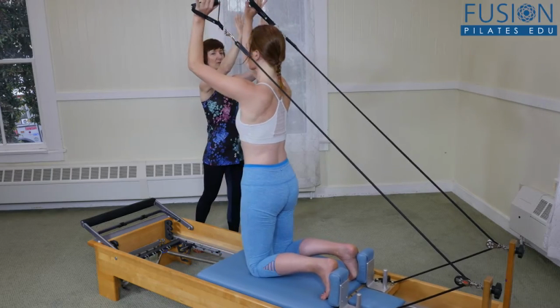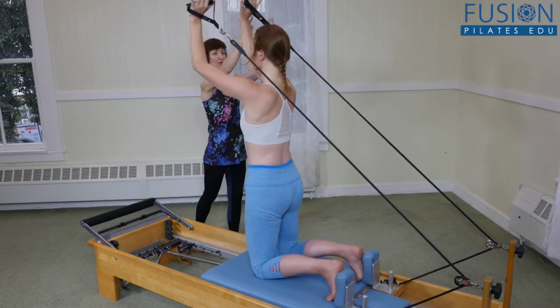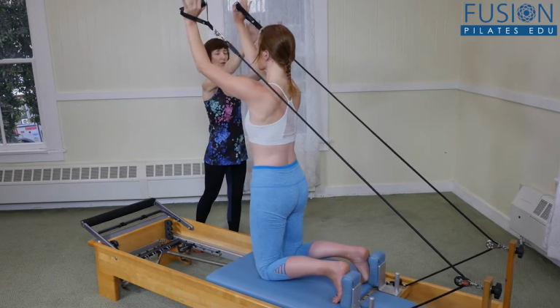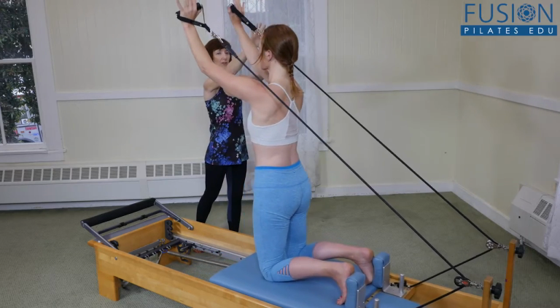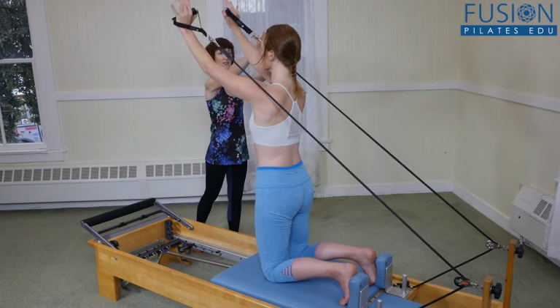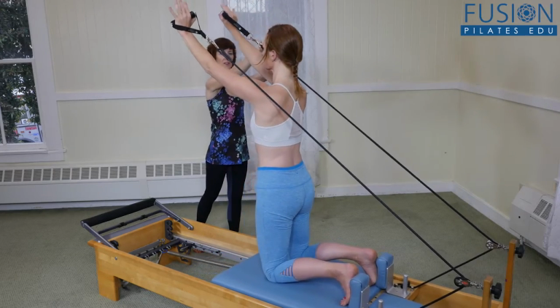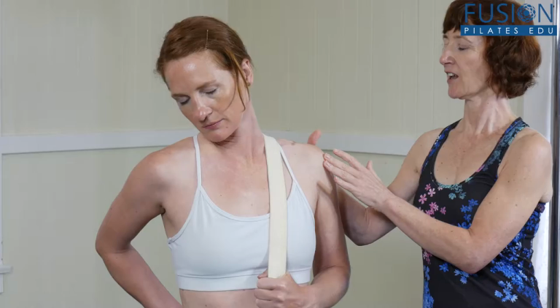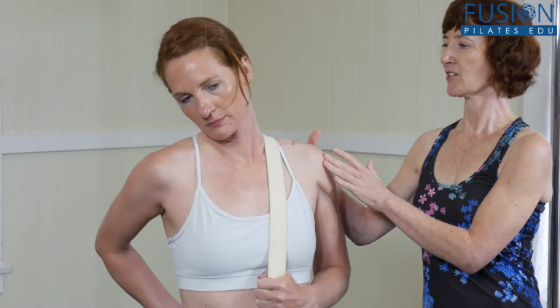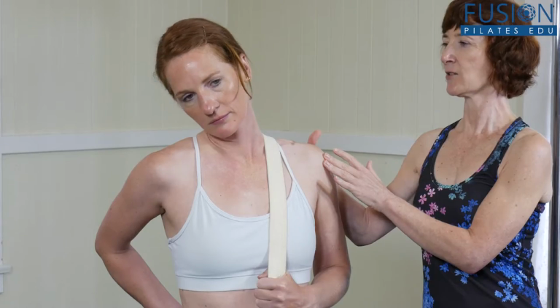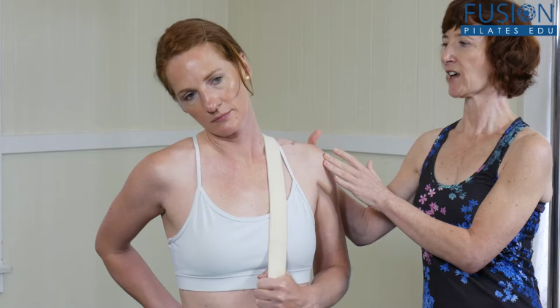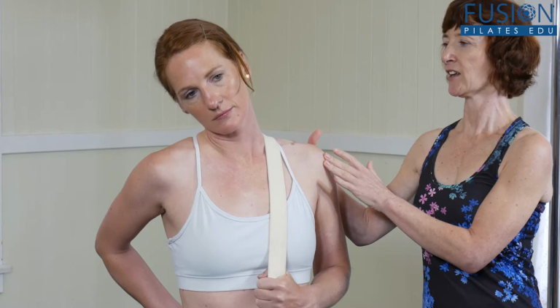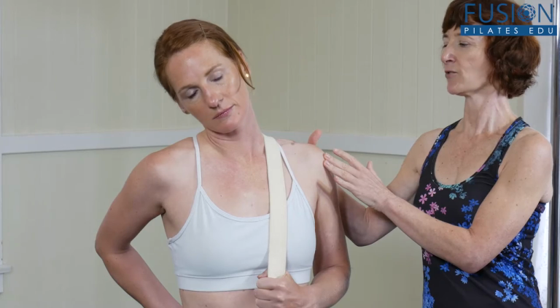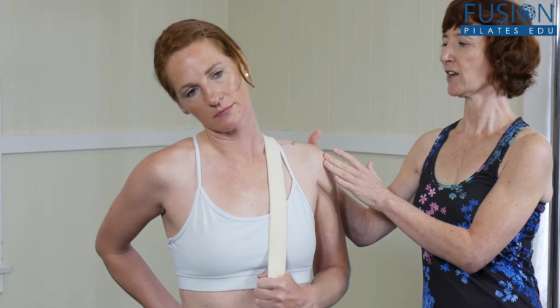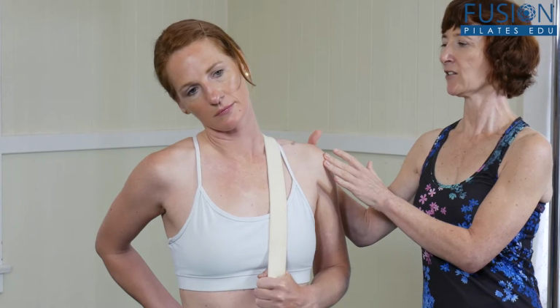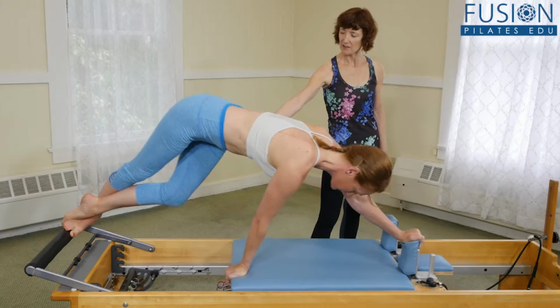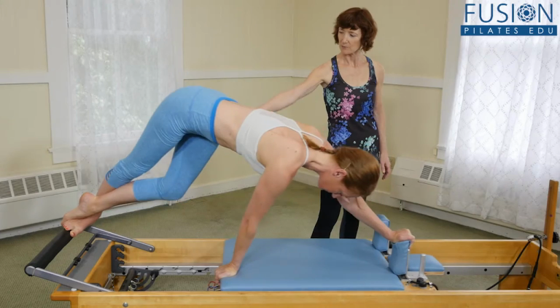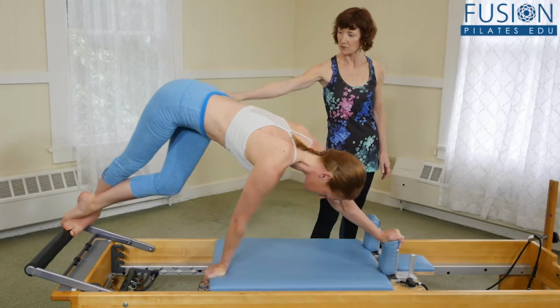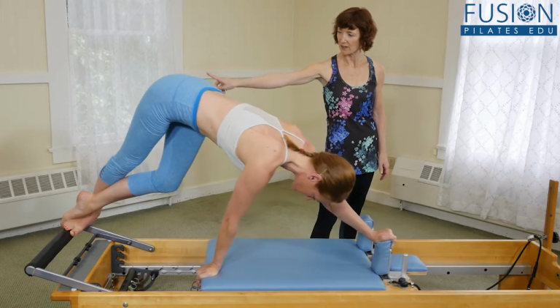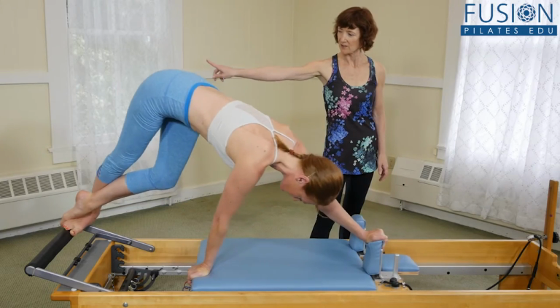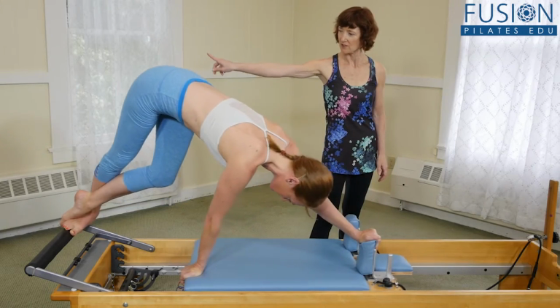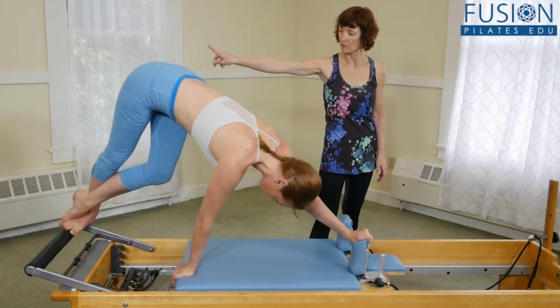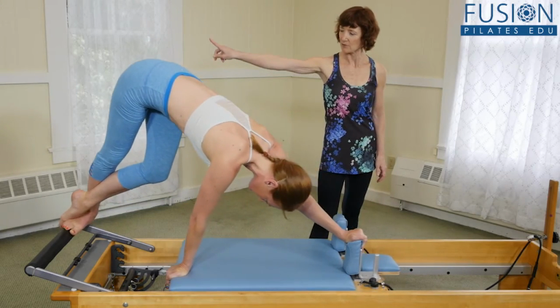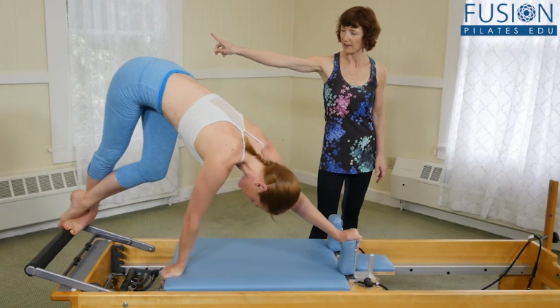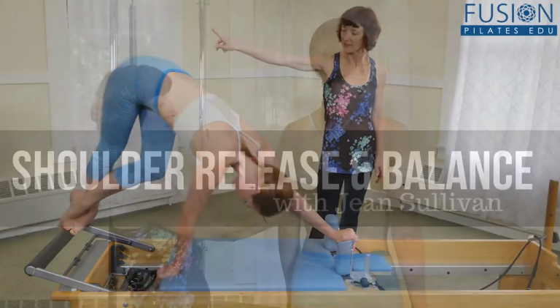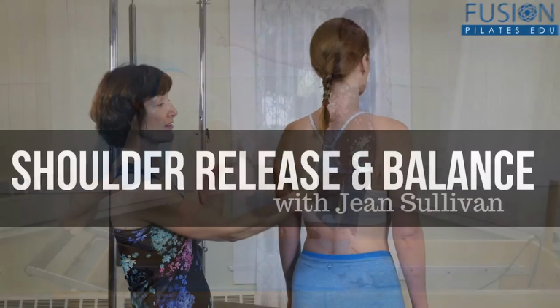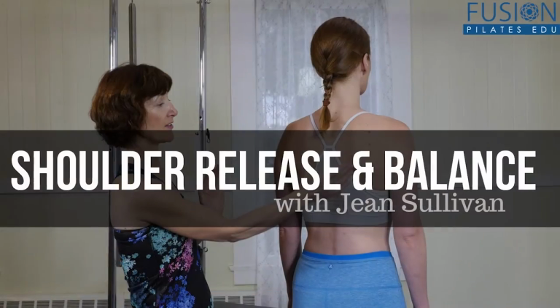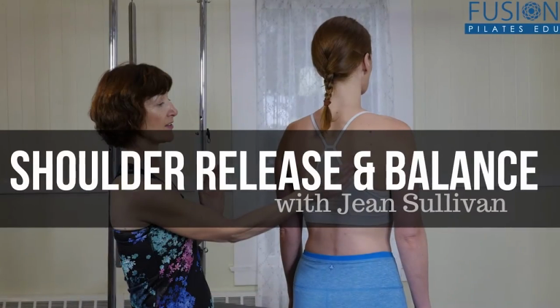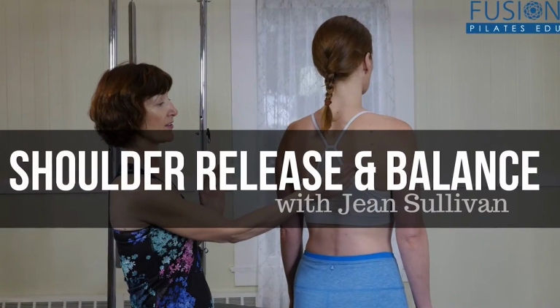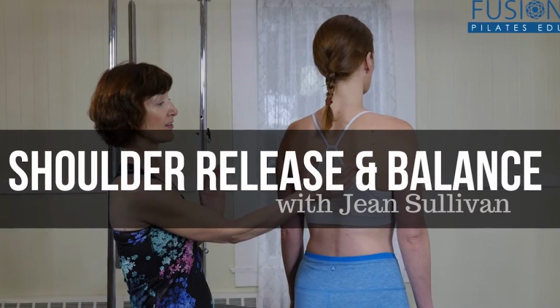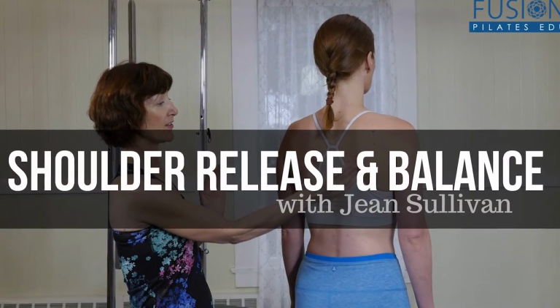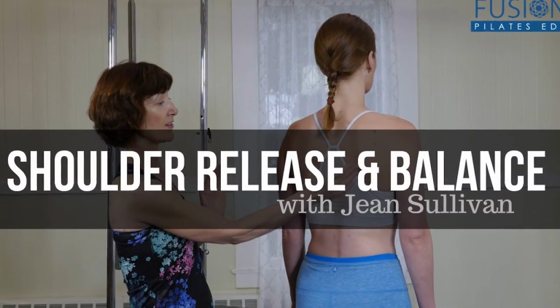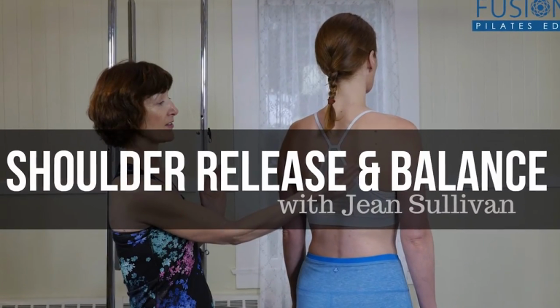You'll also gain some highly effective and creative cues along the way. We hope you enjoy this workshop and never stop learning.